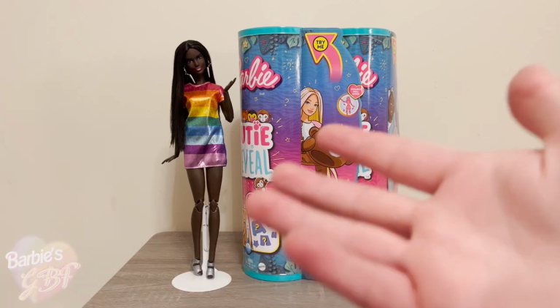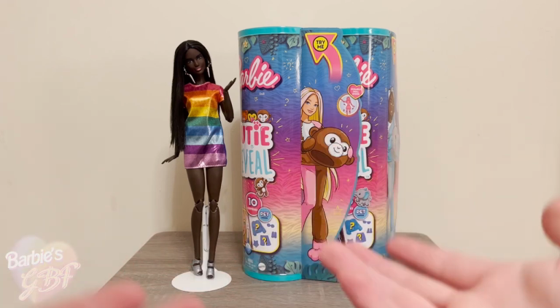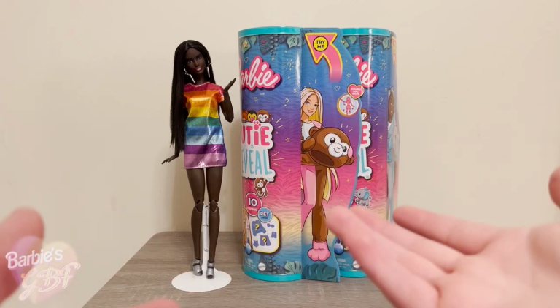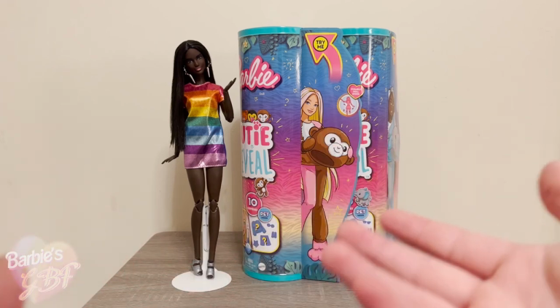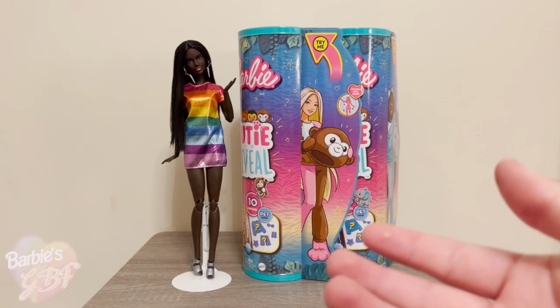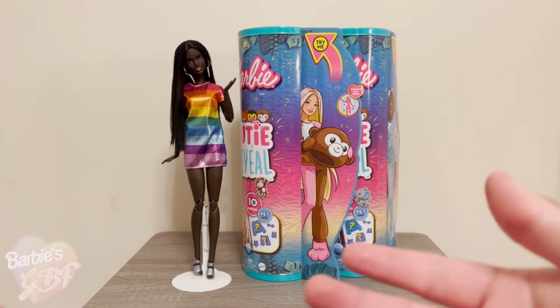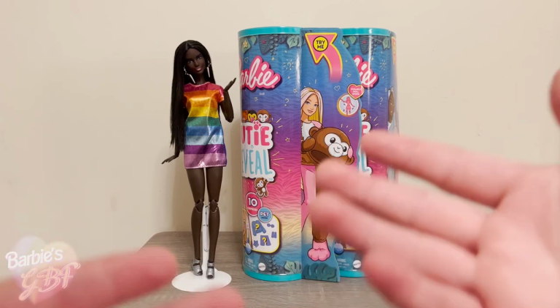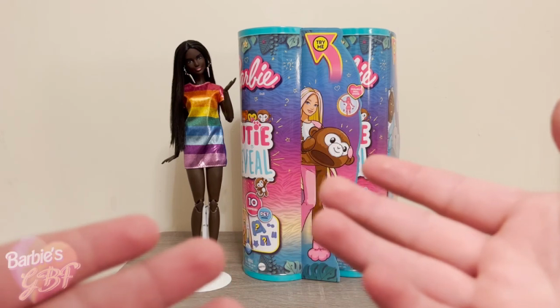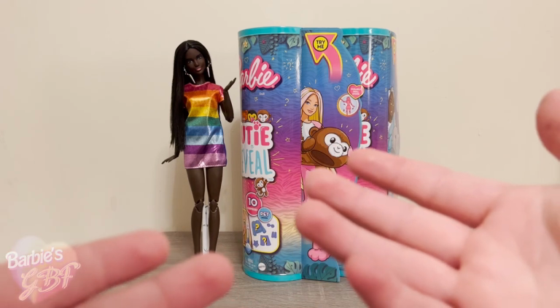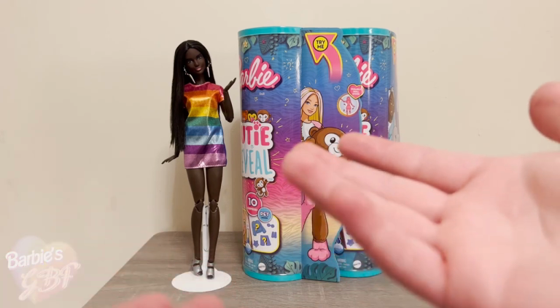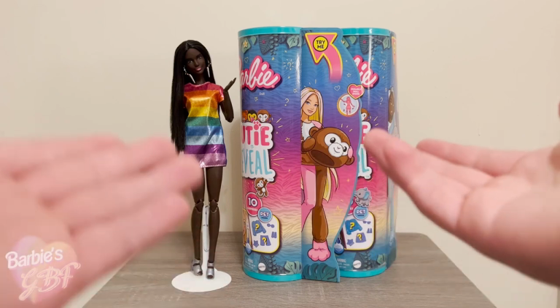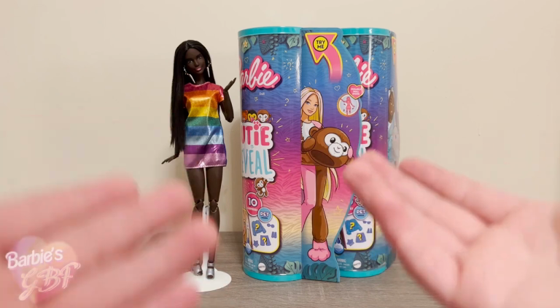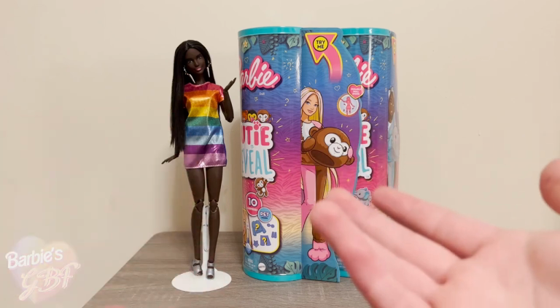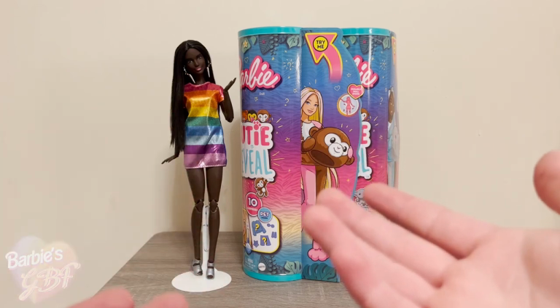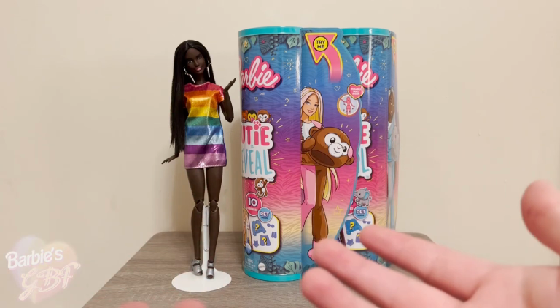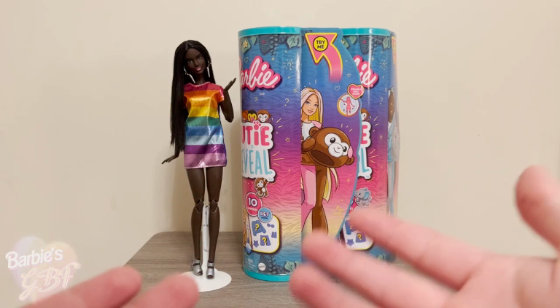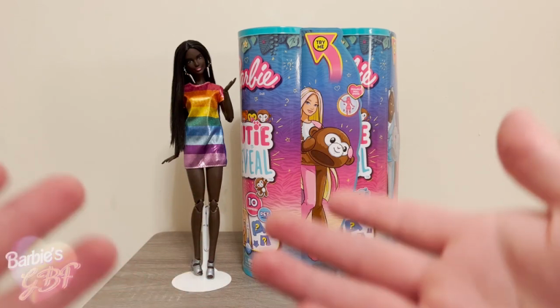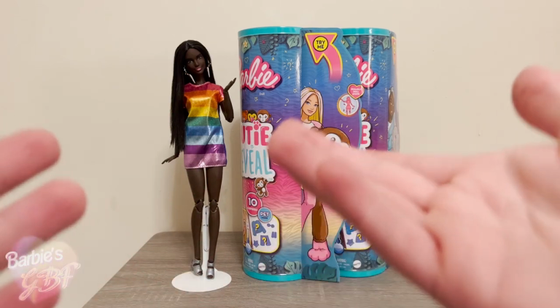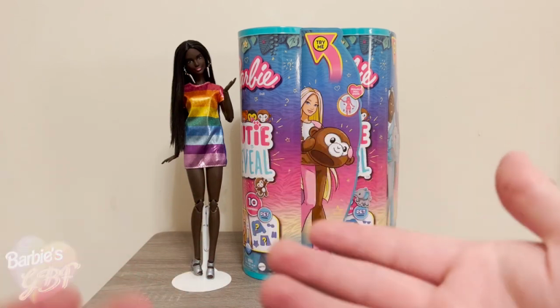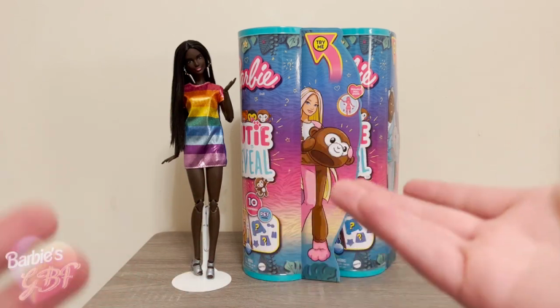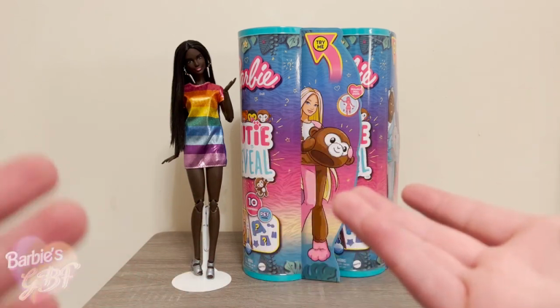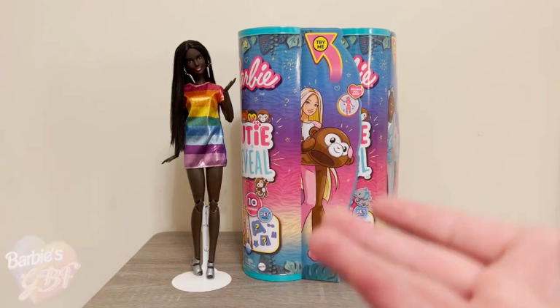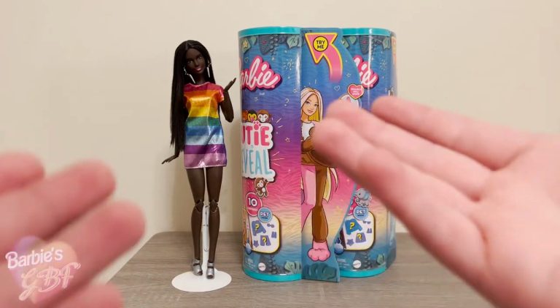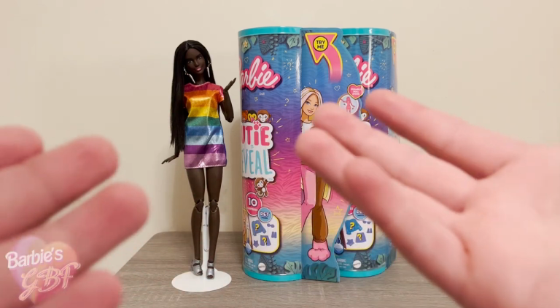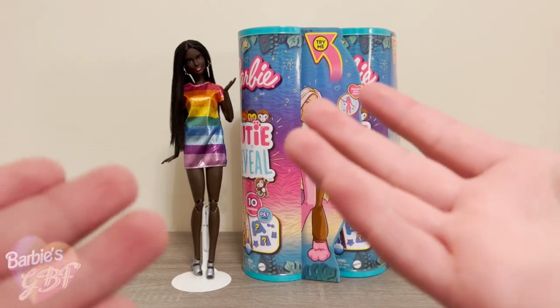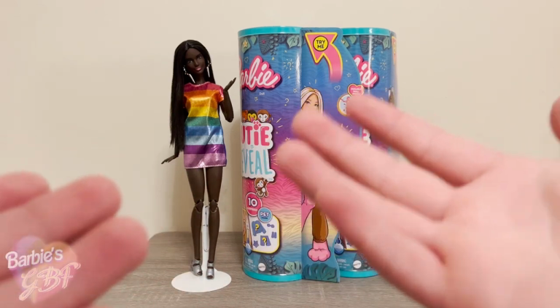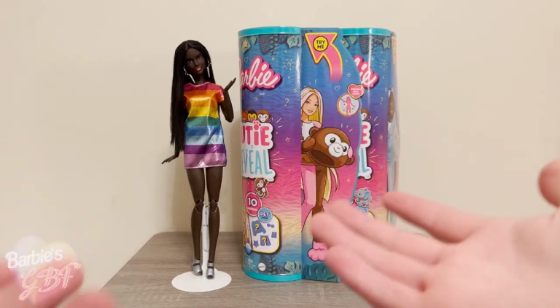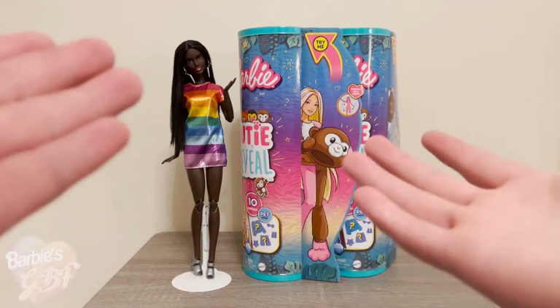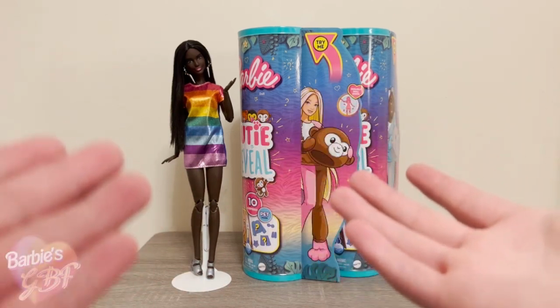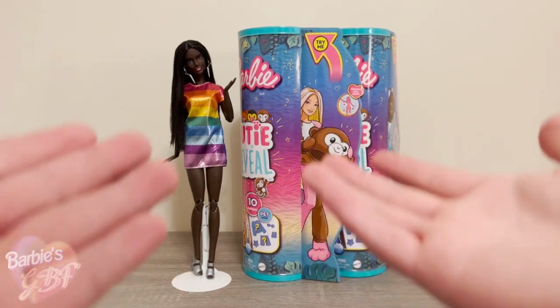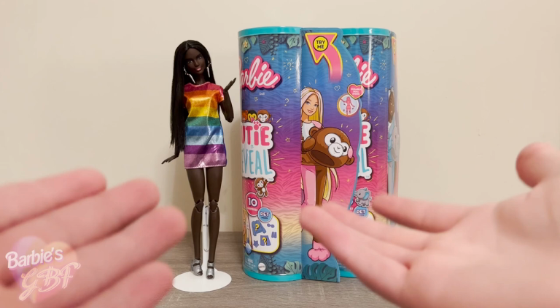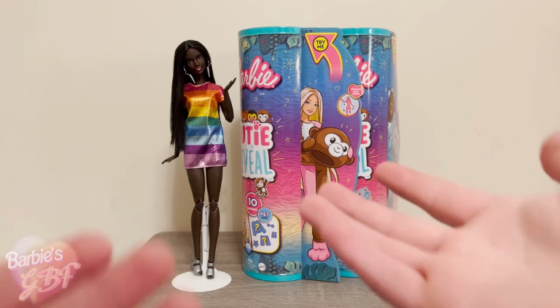I love the concept. I think they're cute for what they are, and who knows, maybe I will like one of them in this wave.